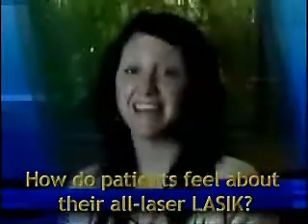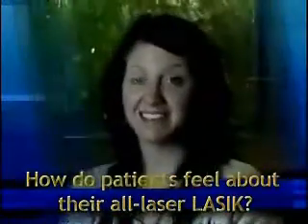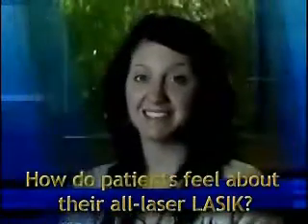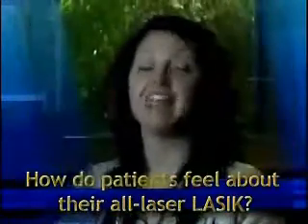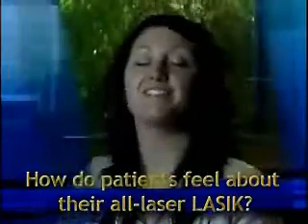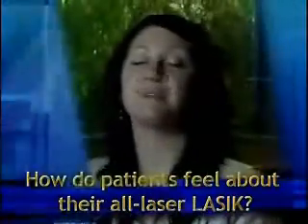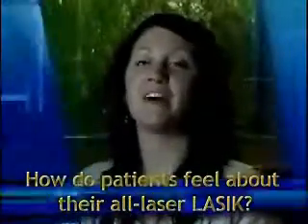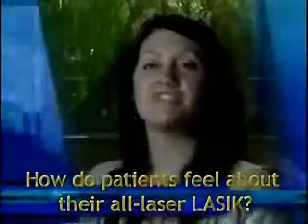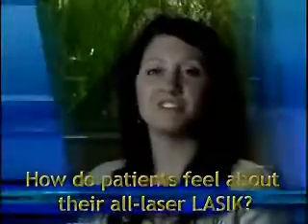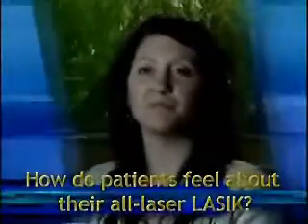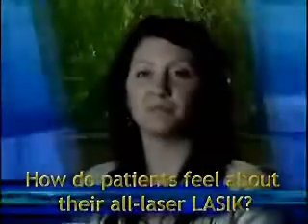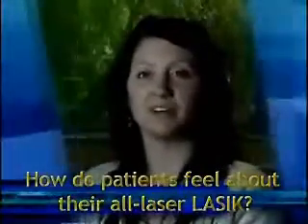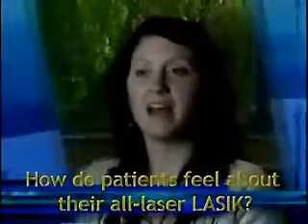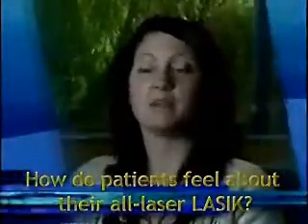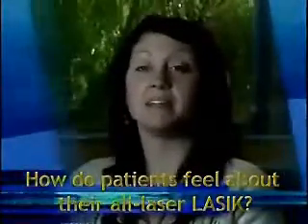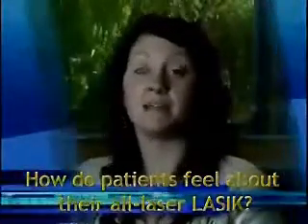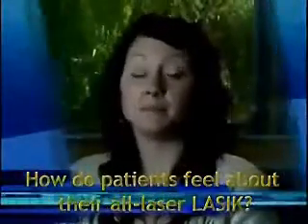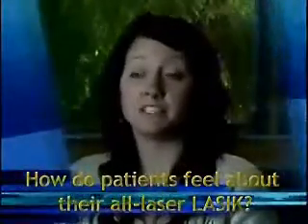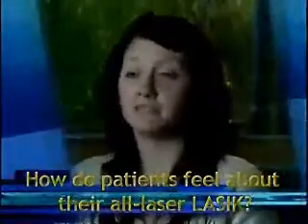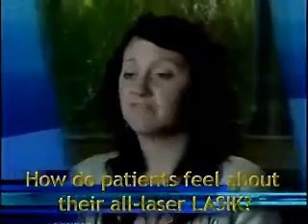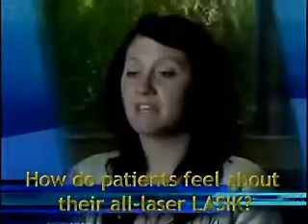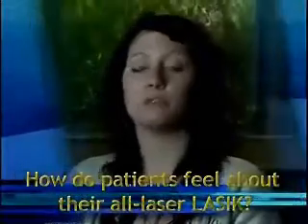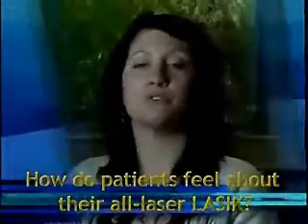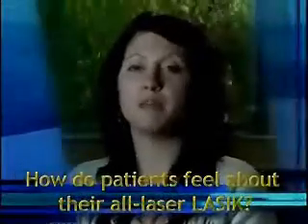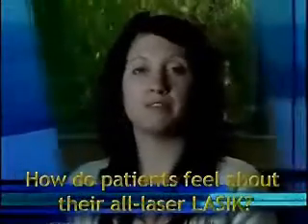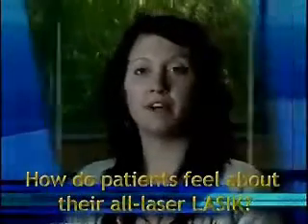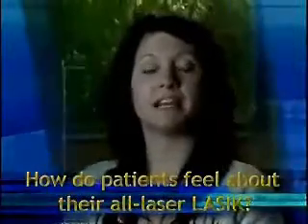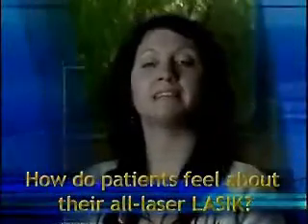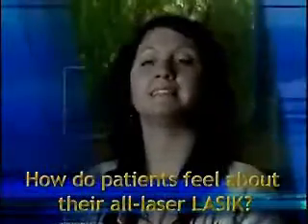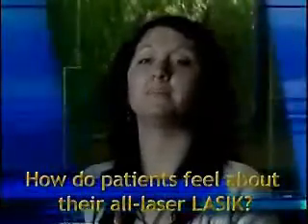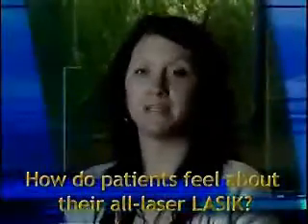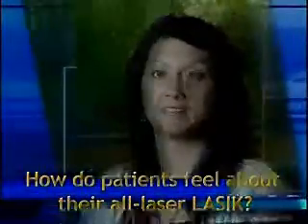Fantastic. I have freedom now I've never known before. I went and had the procedure. There was no pain involved and I could see immediately.